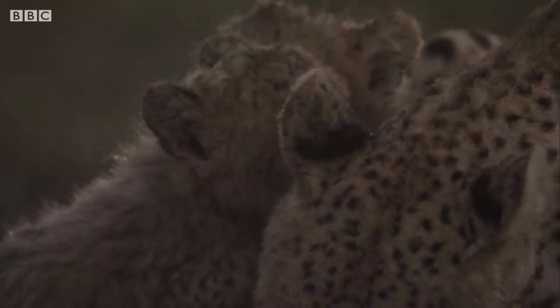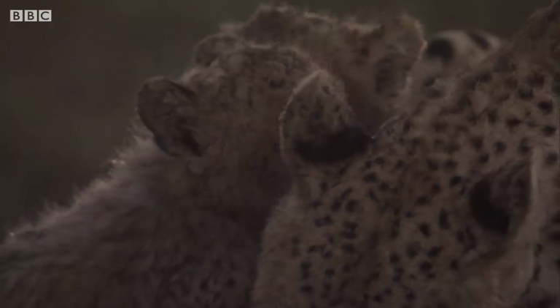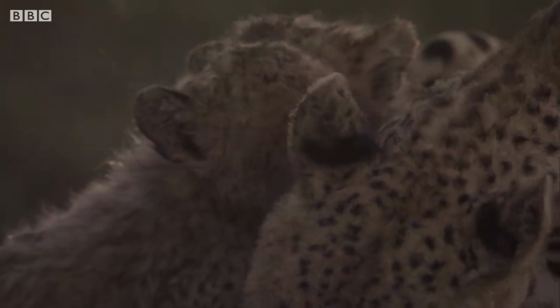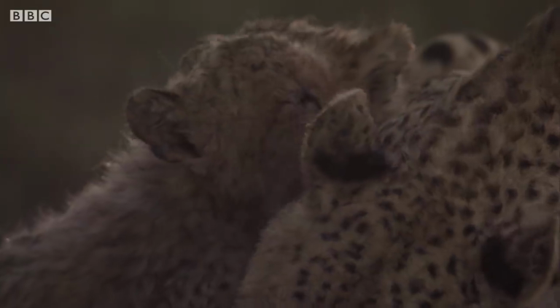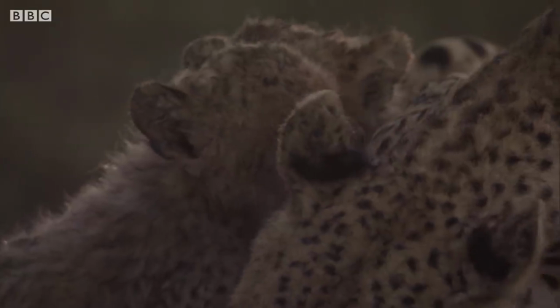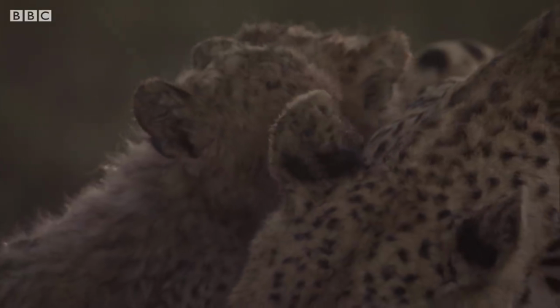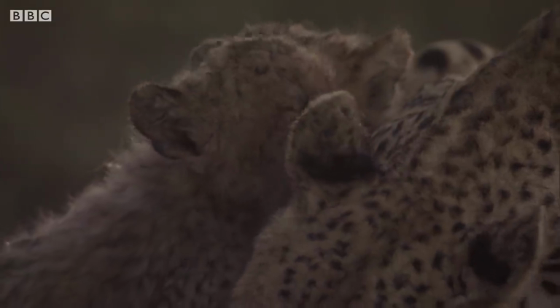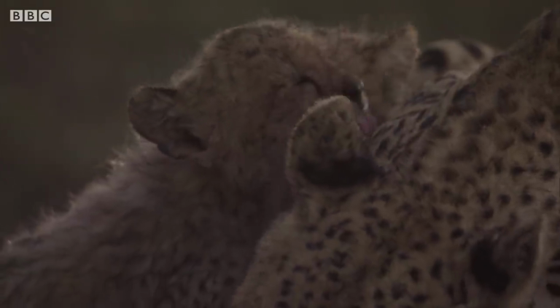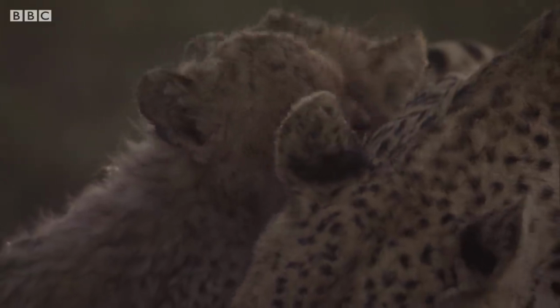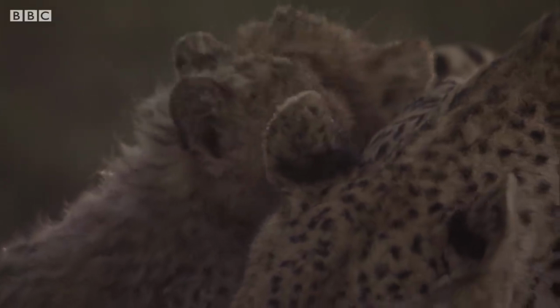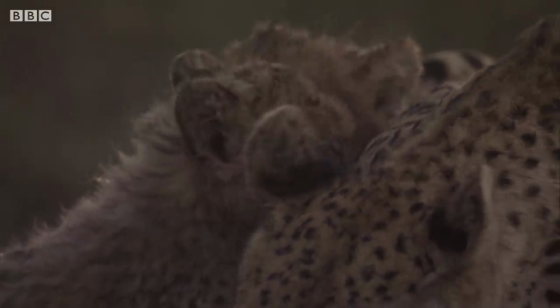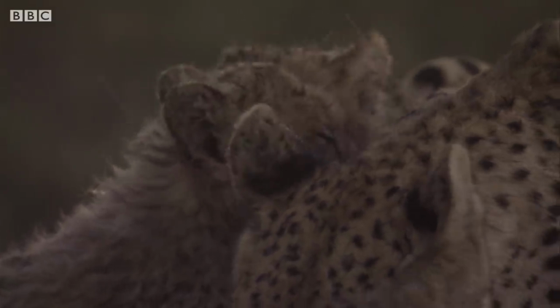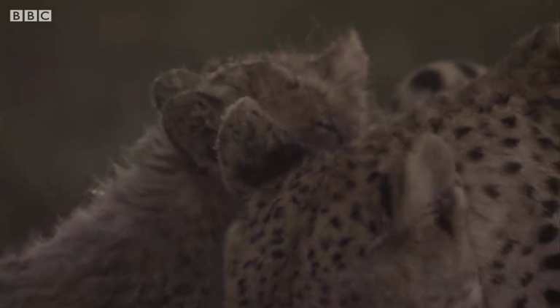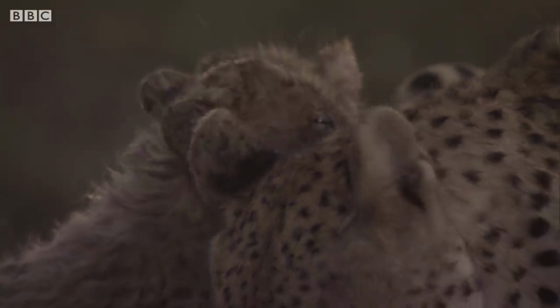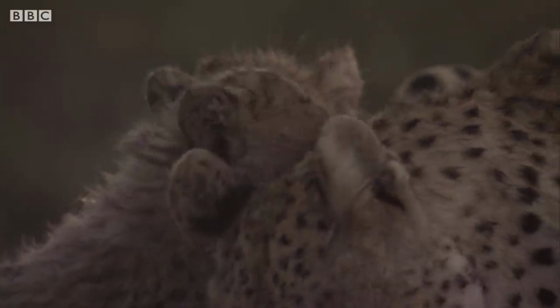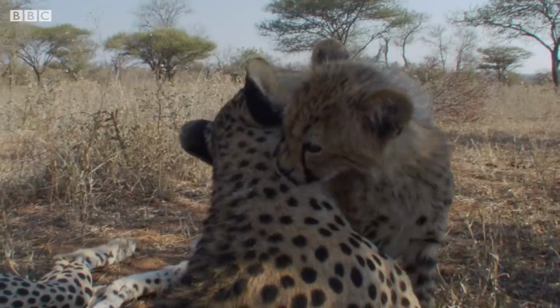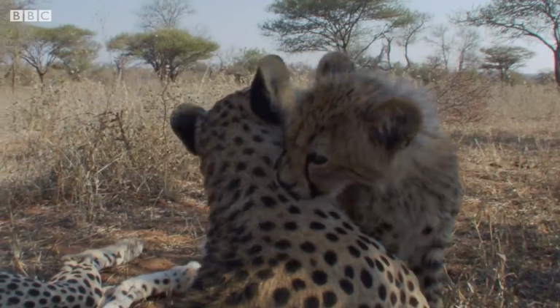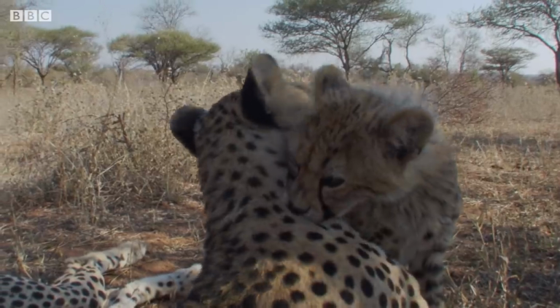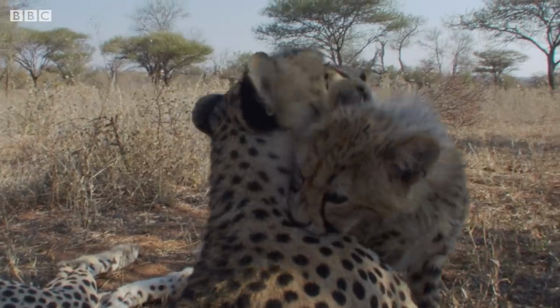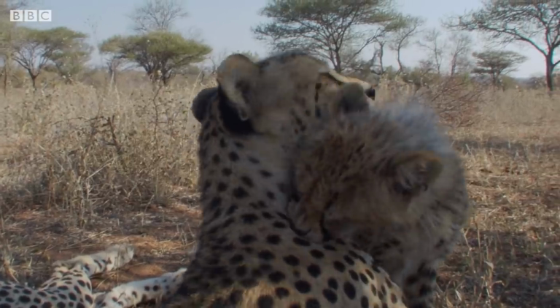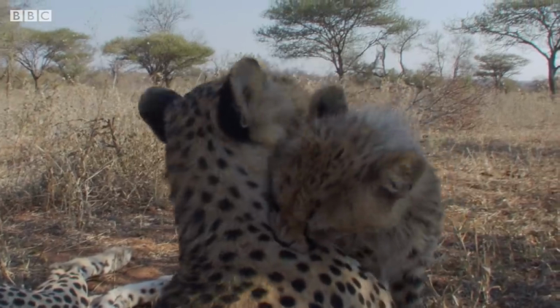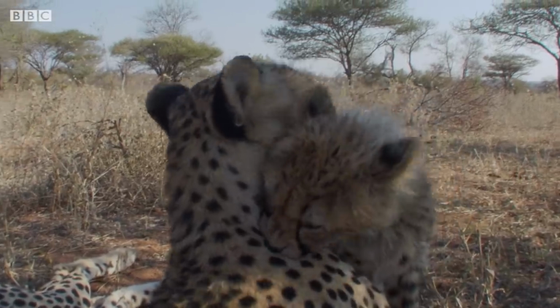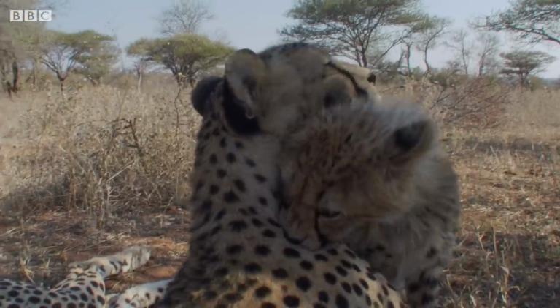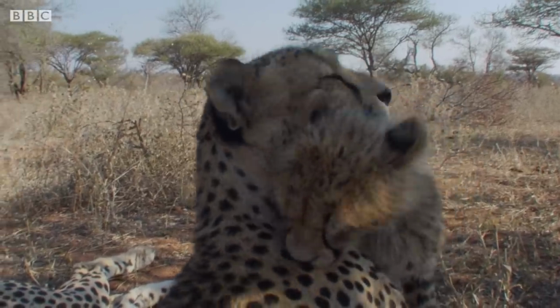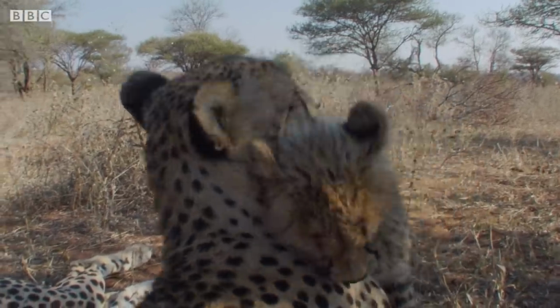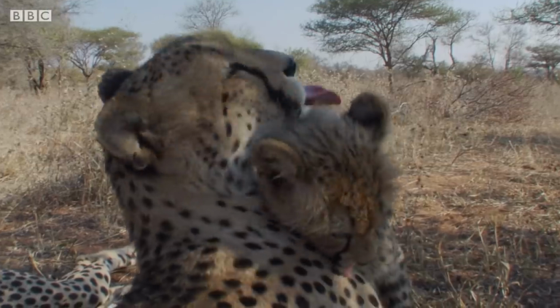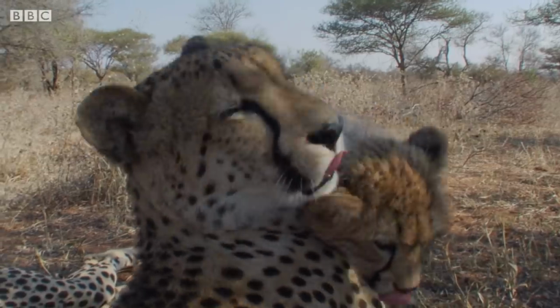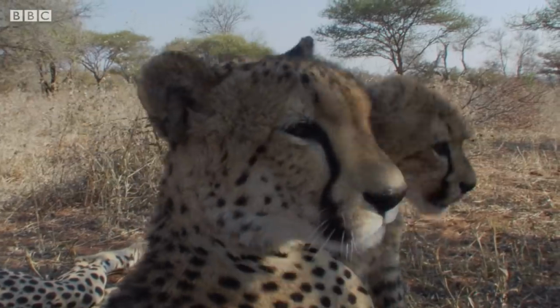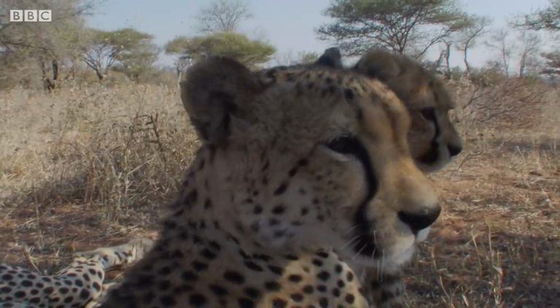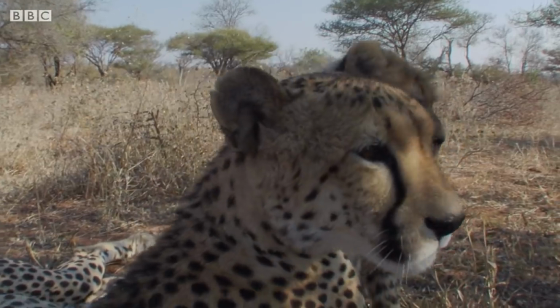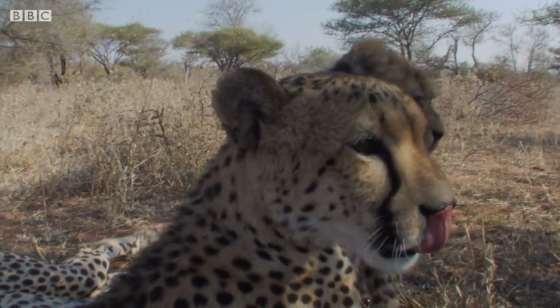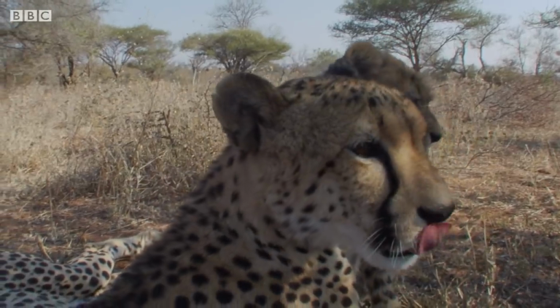Sadly, just 7,000 wild cheetahs are left today, making them the most endangered big cat in Africa.